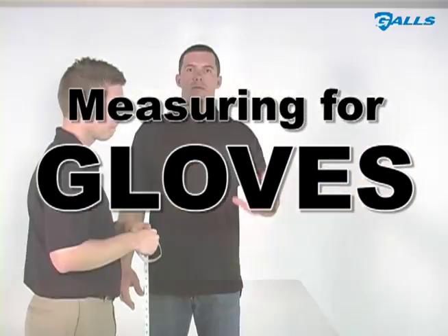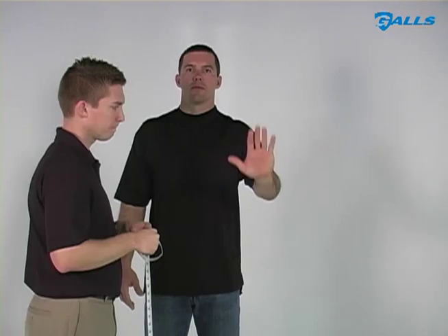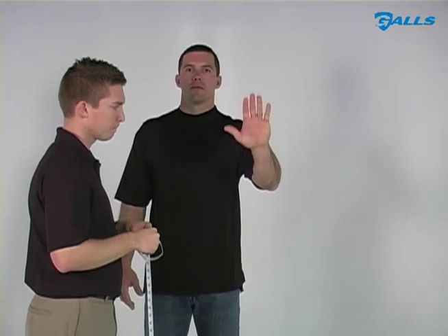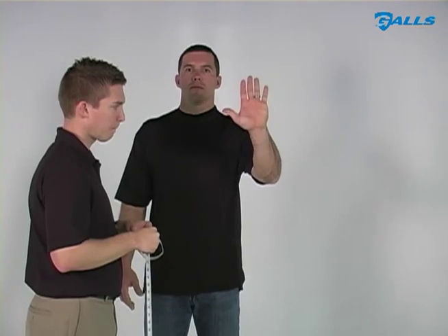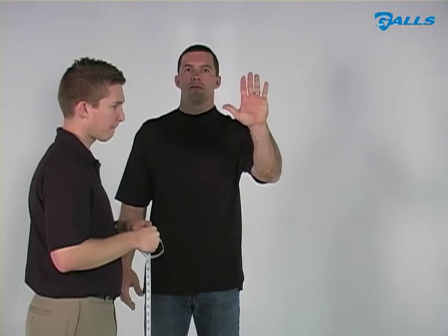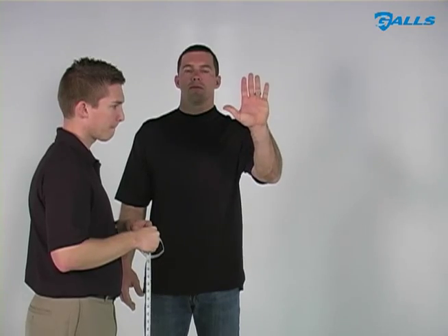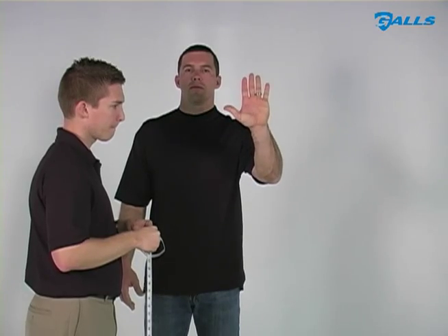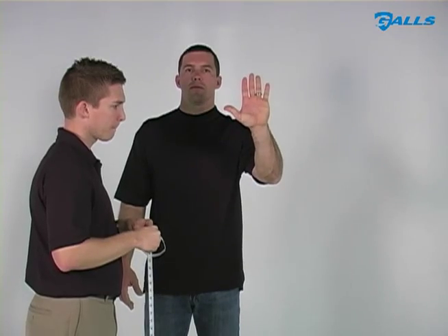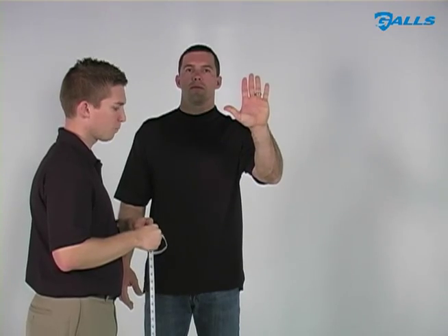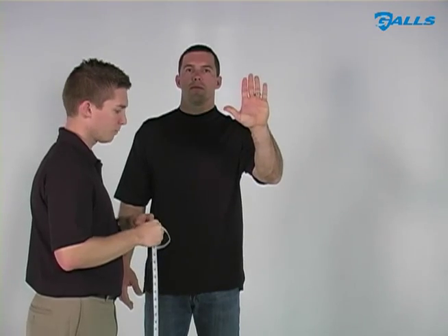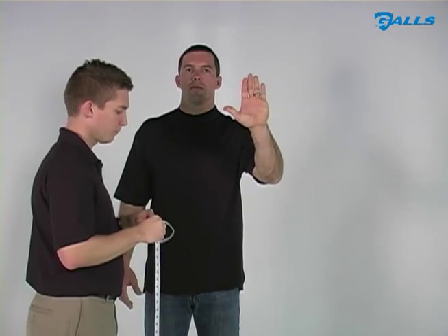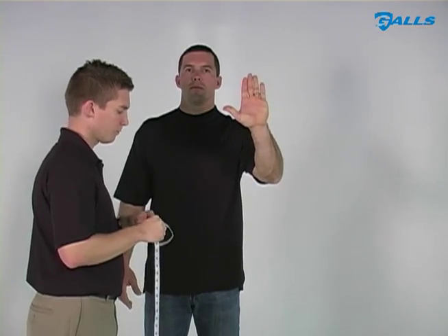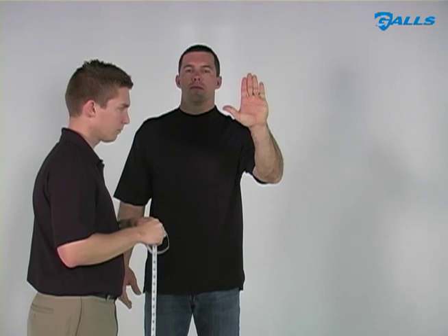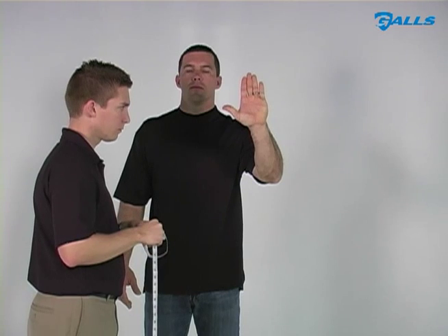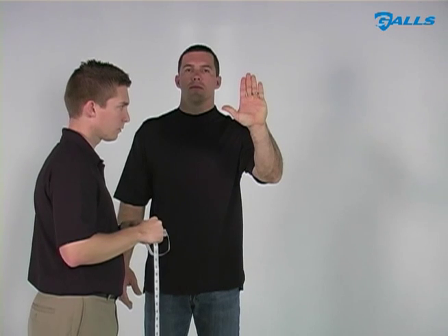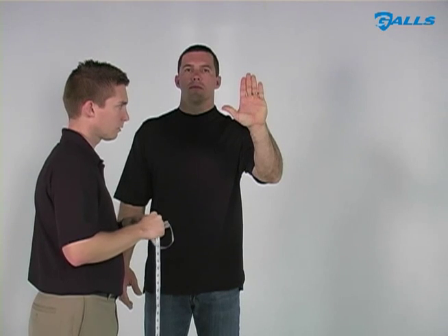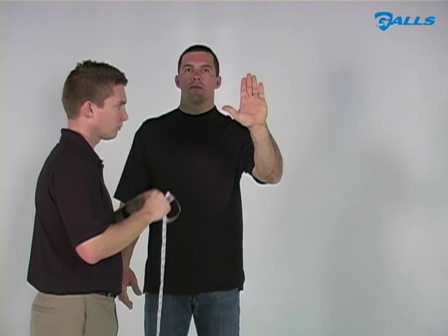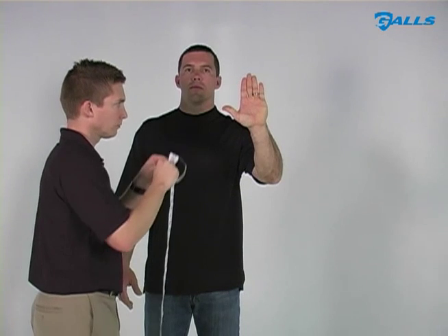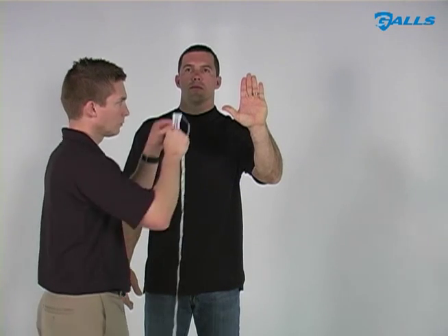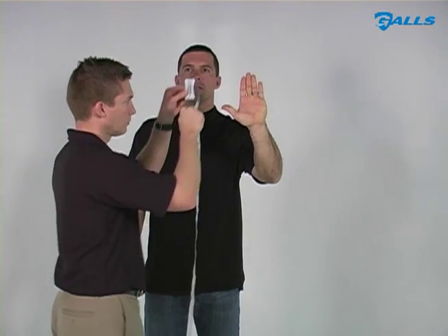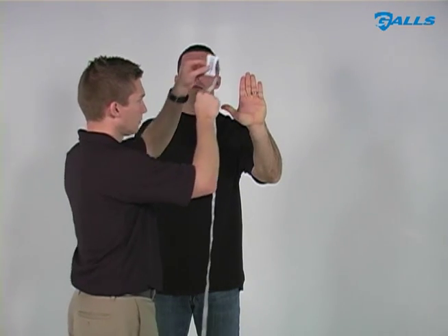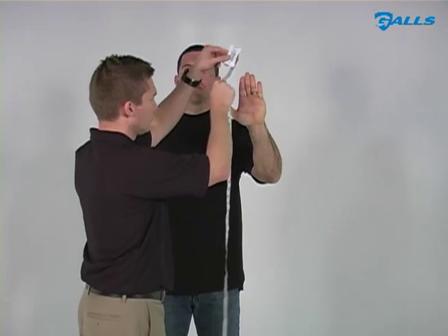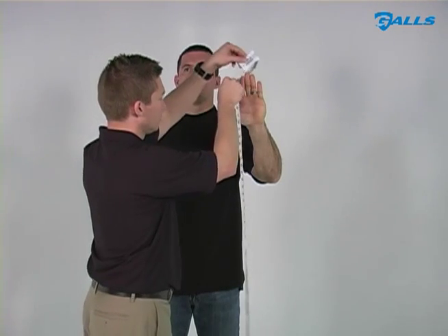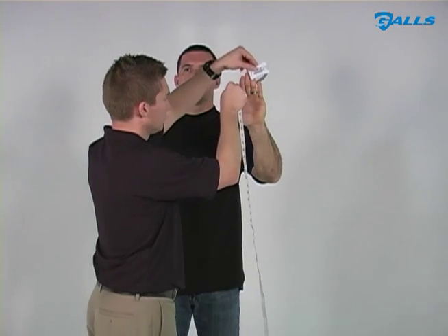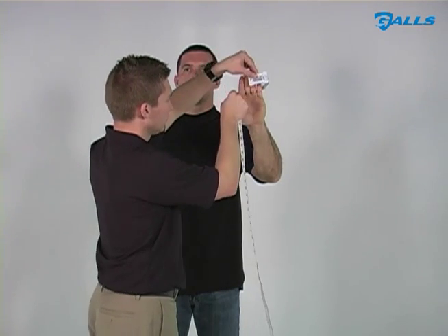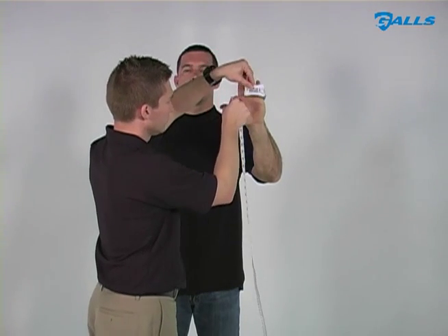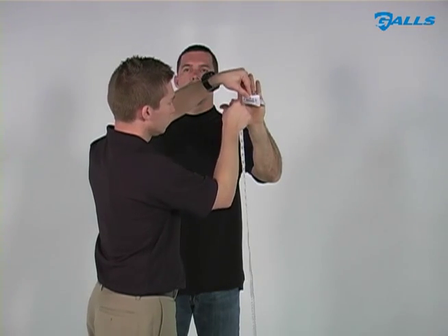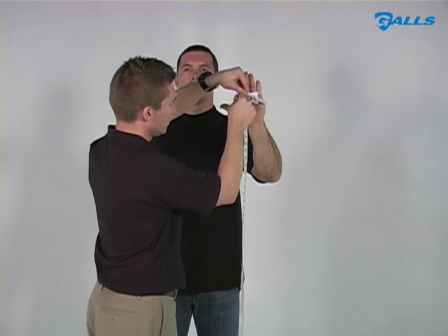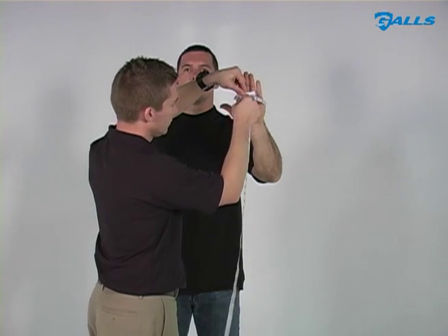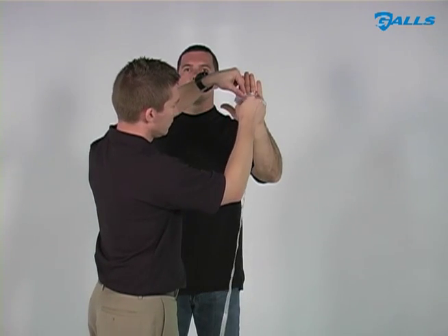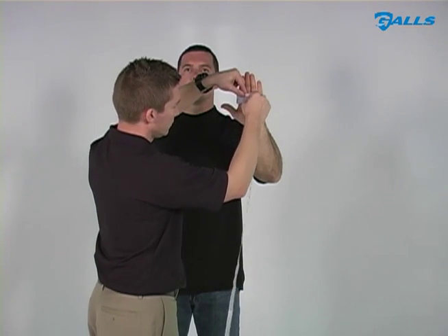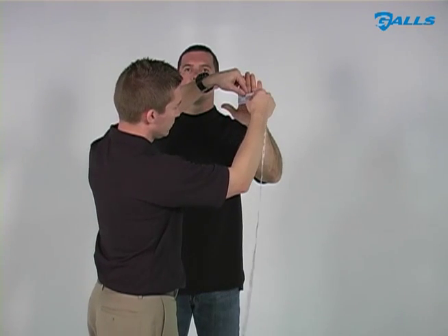There are two ways to measure for gloves, so you will want to check the brand sizes before ordering.